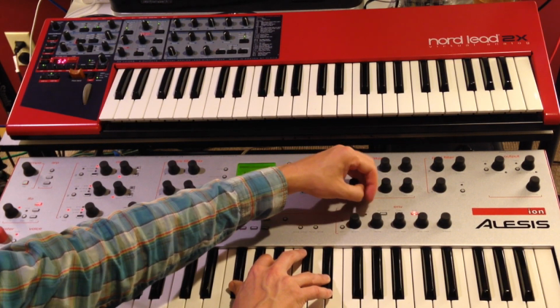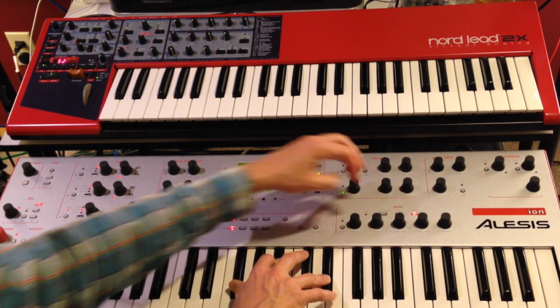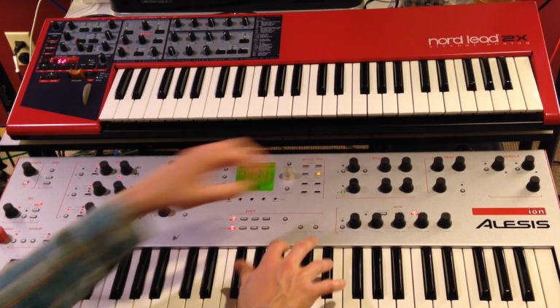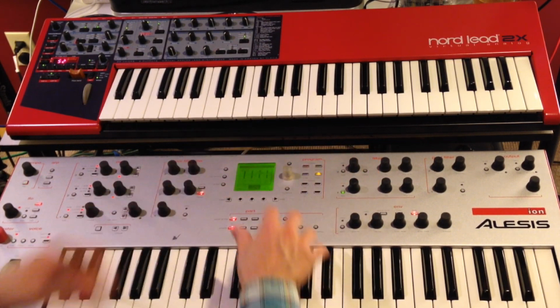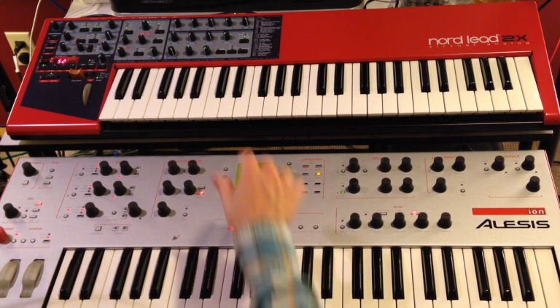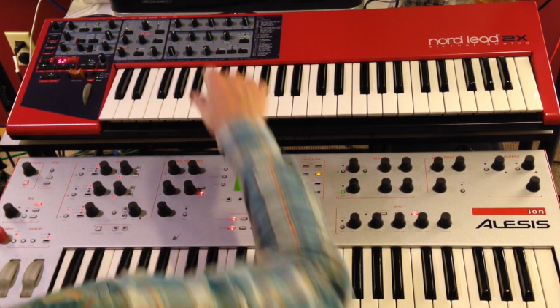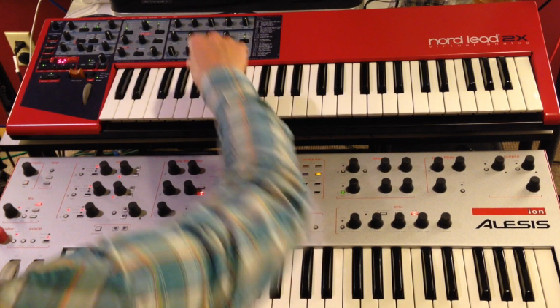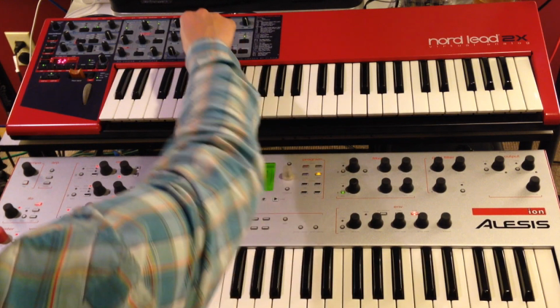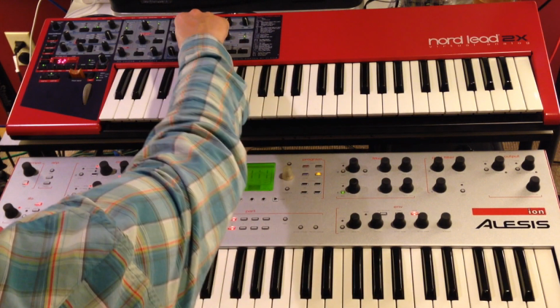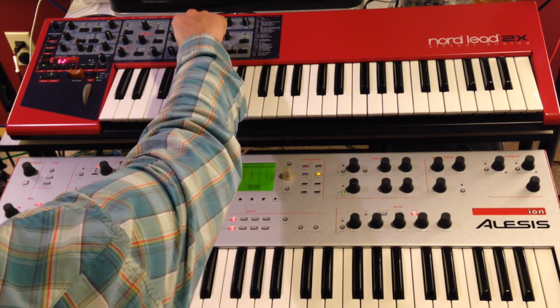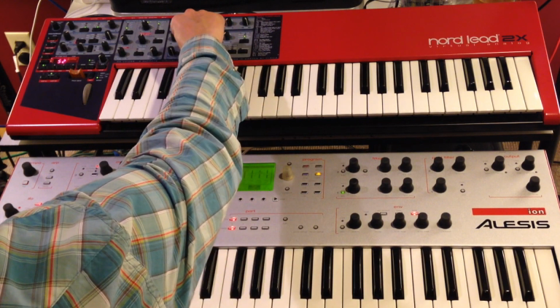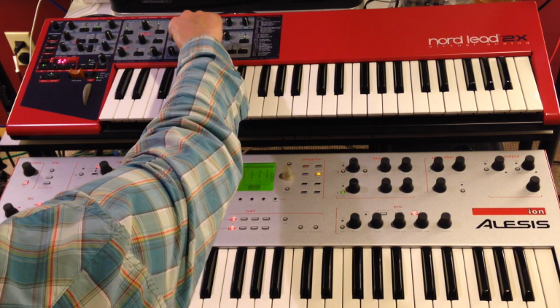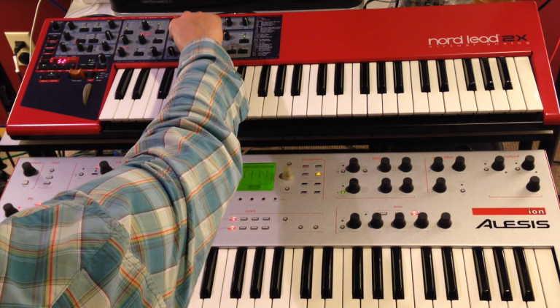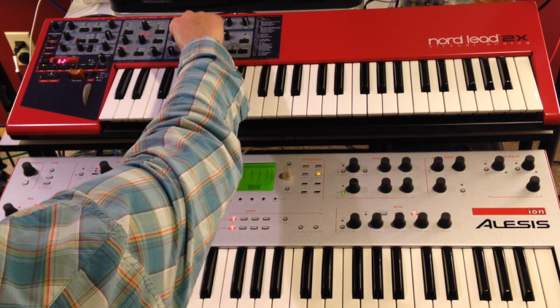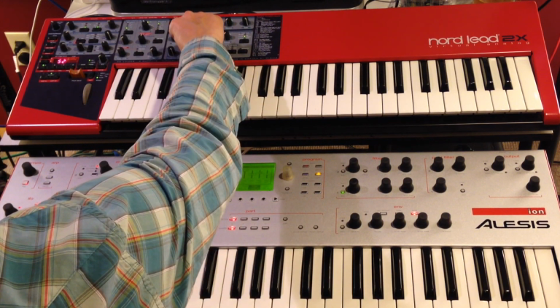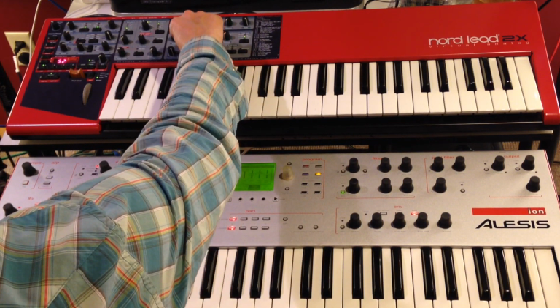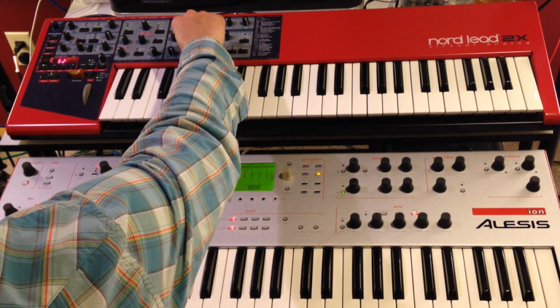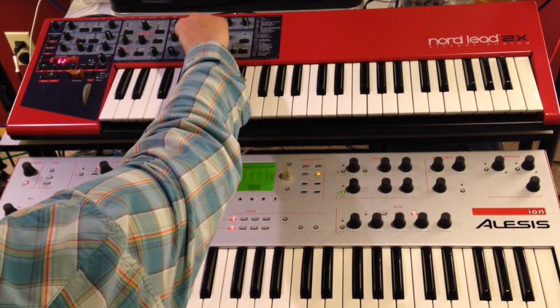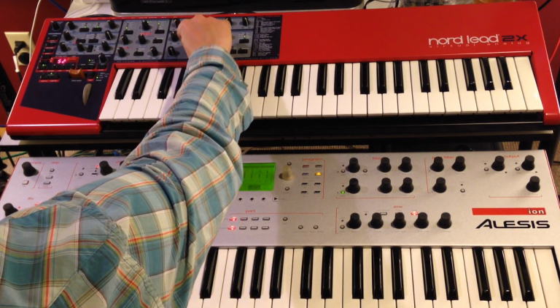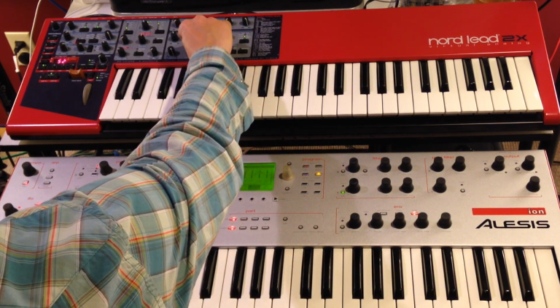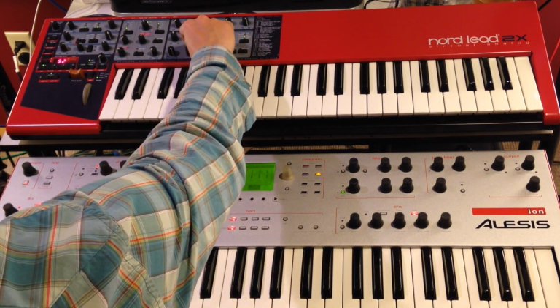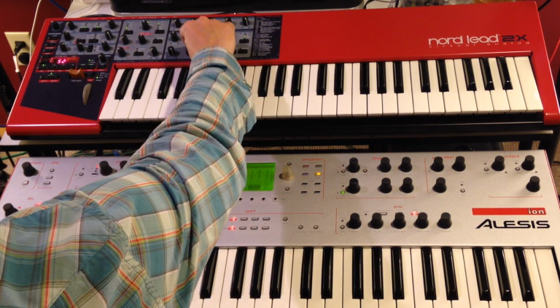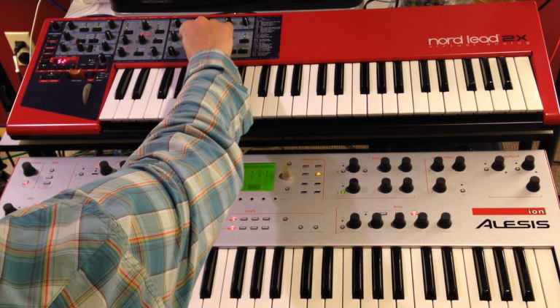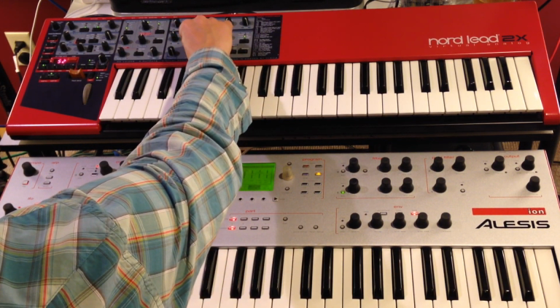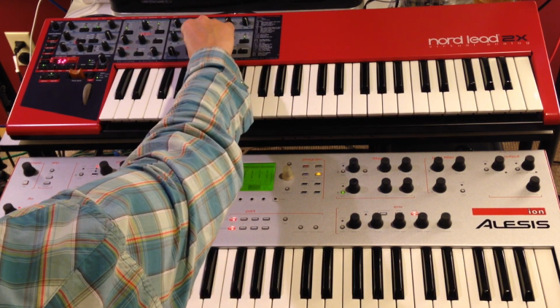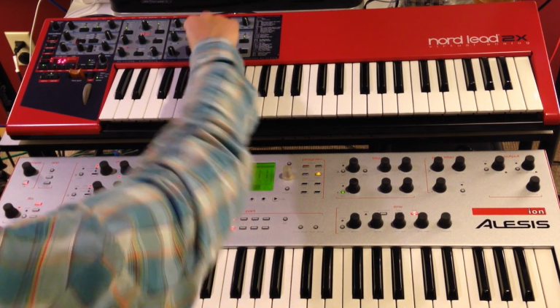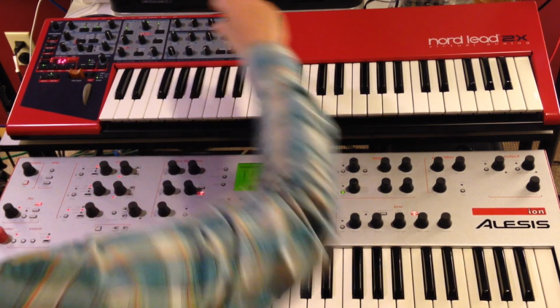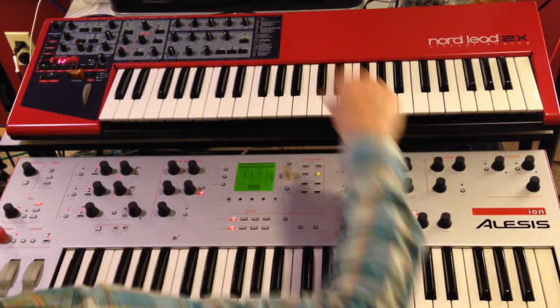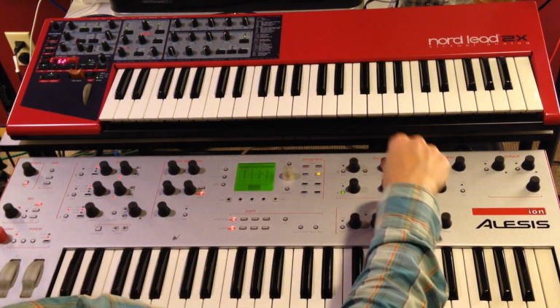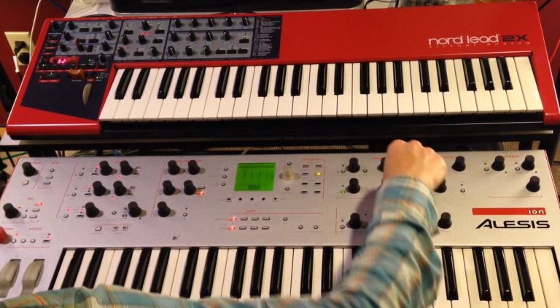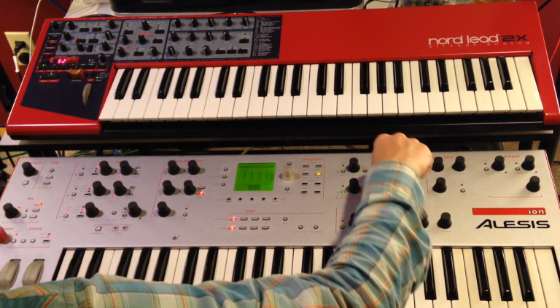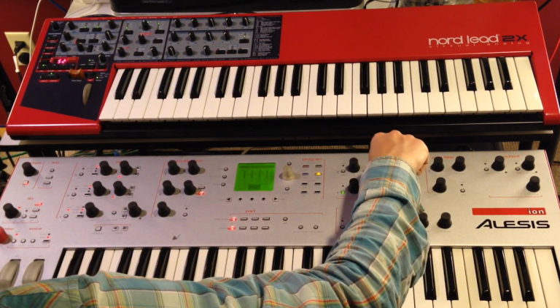And finally, we'll put the resonance to 75% on each.